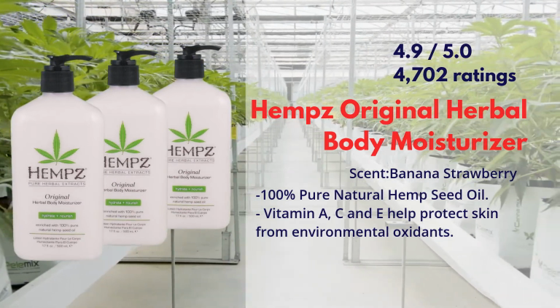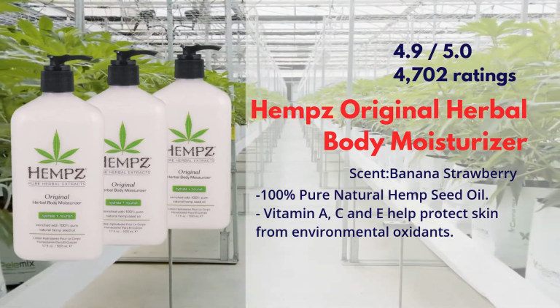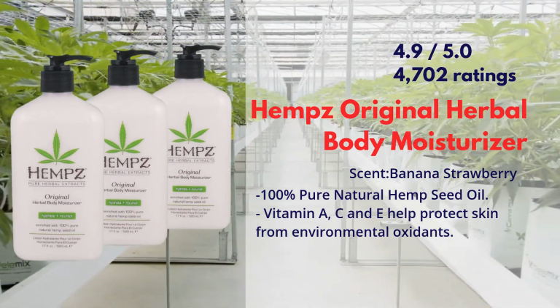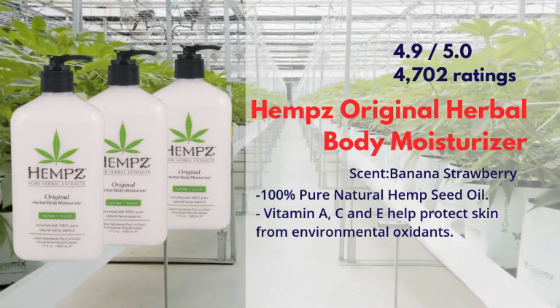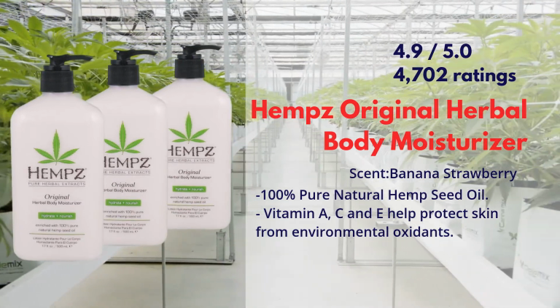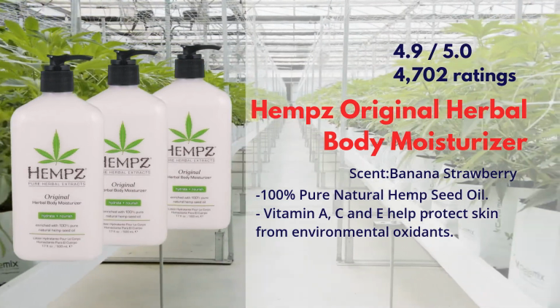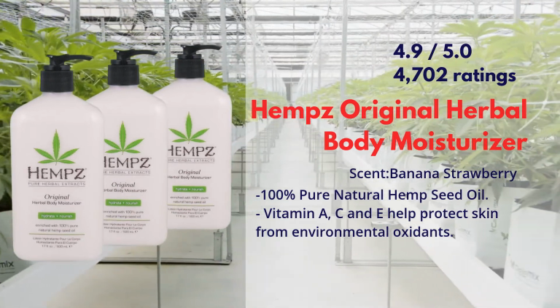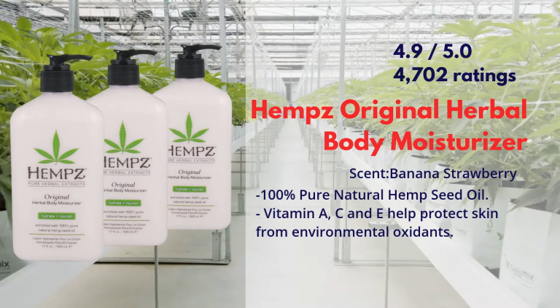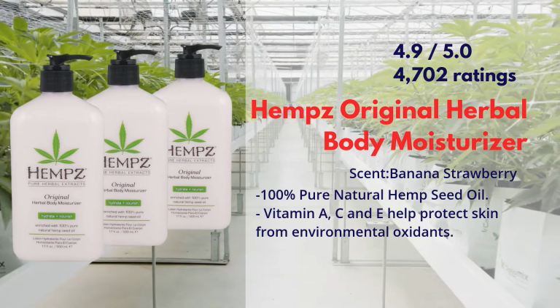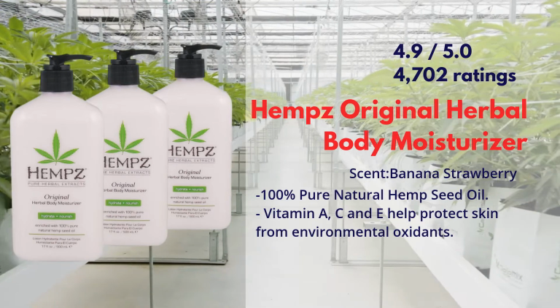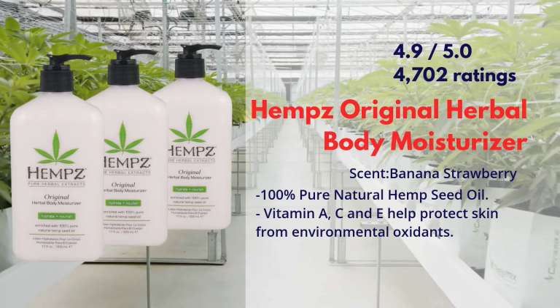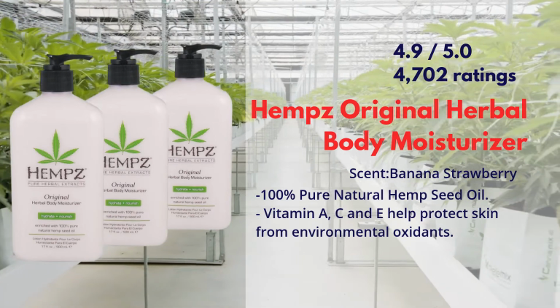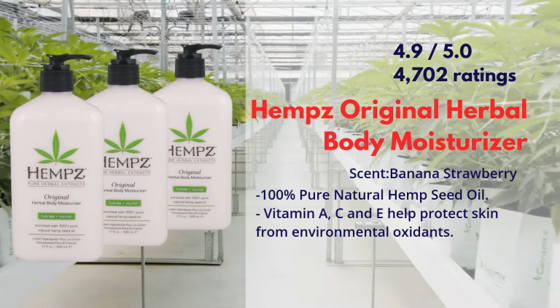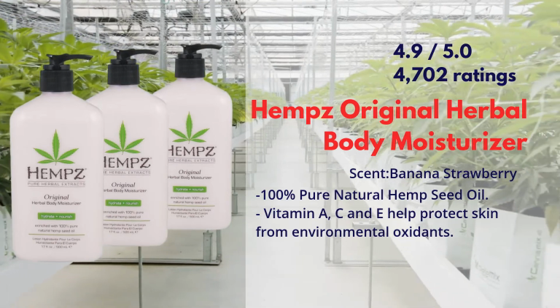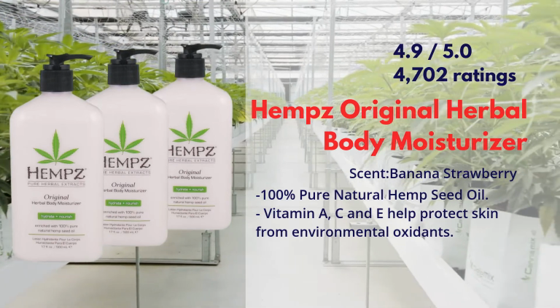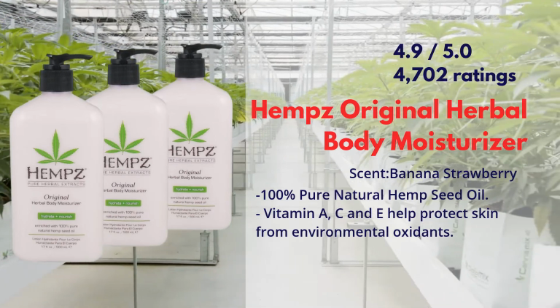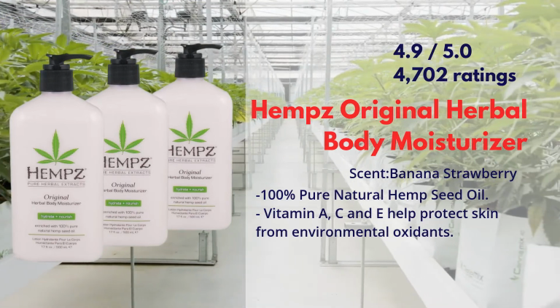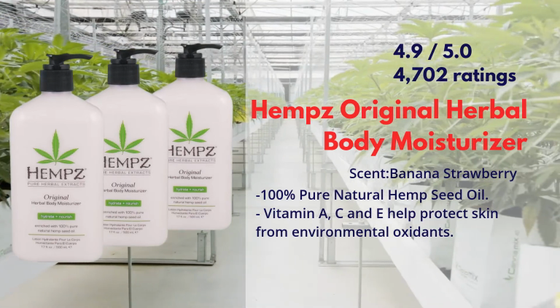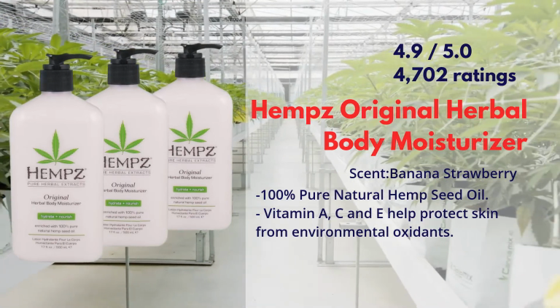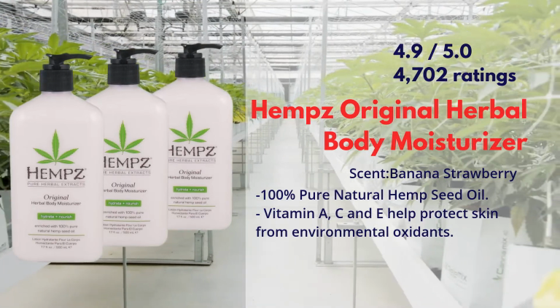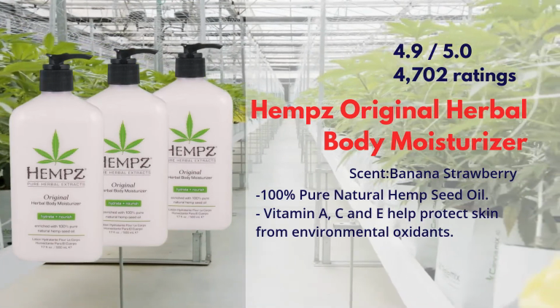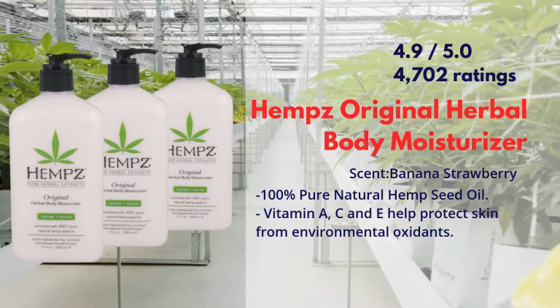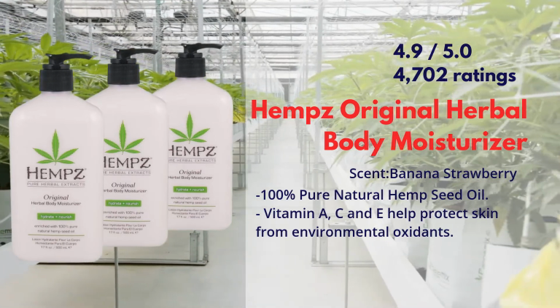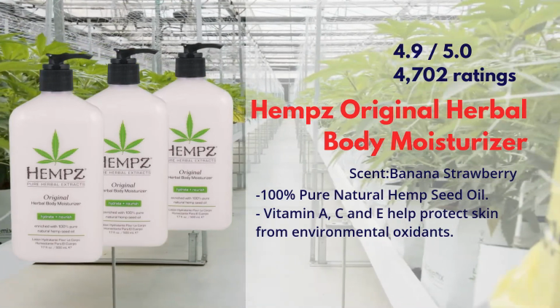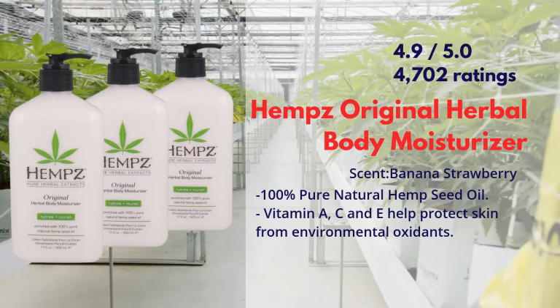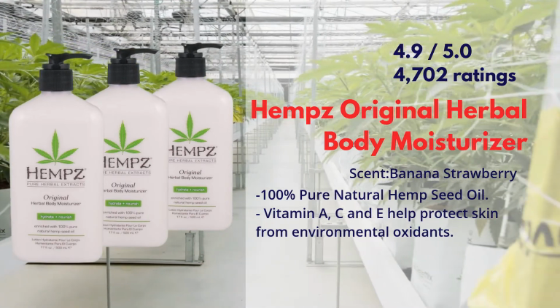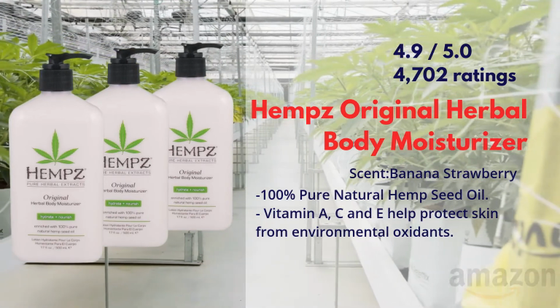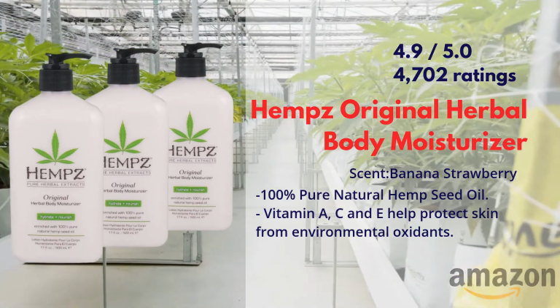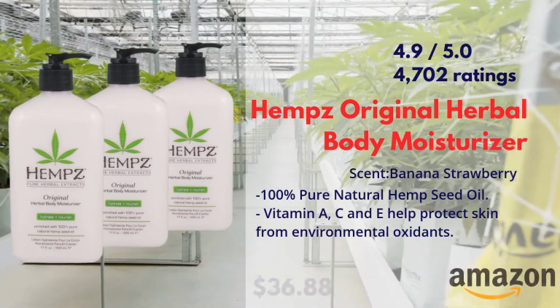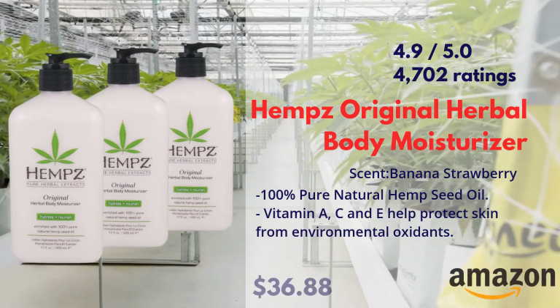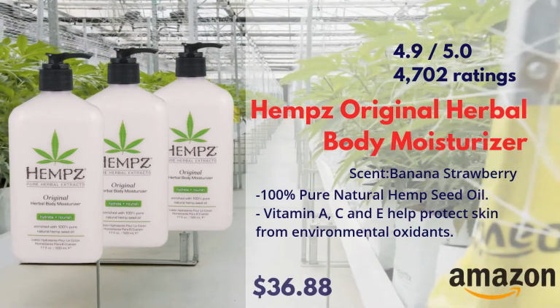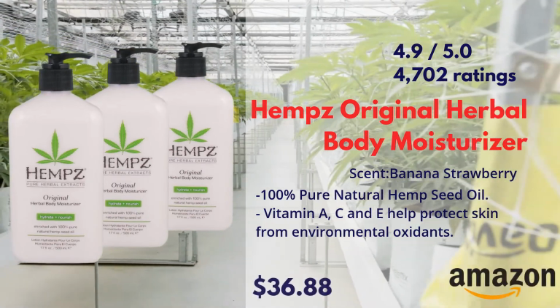Hemp's Original Herbal Body Moisturizer is available on Amazon in a bundle of three. You can find the direct link in the description box.